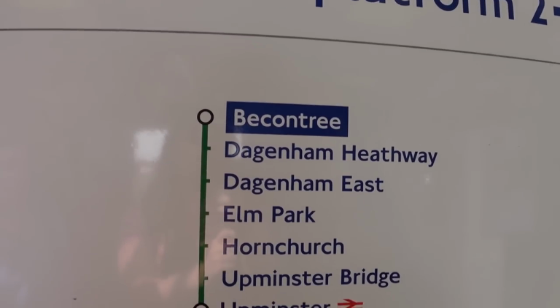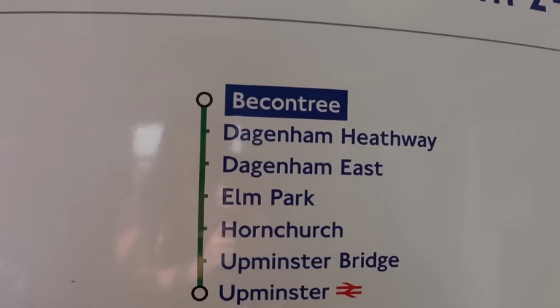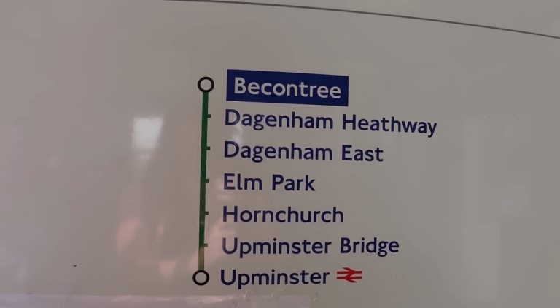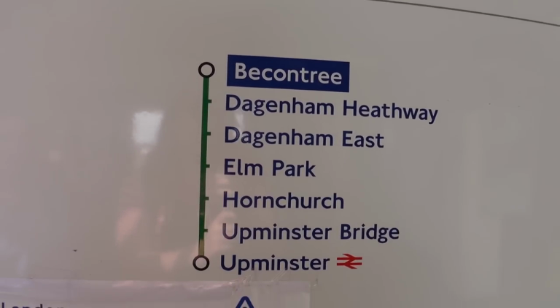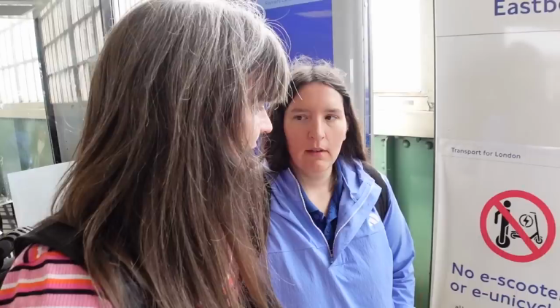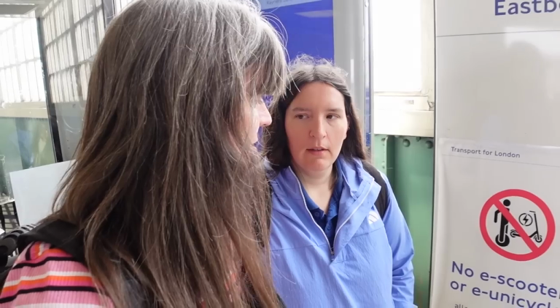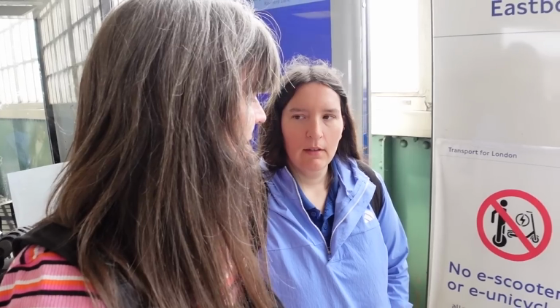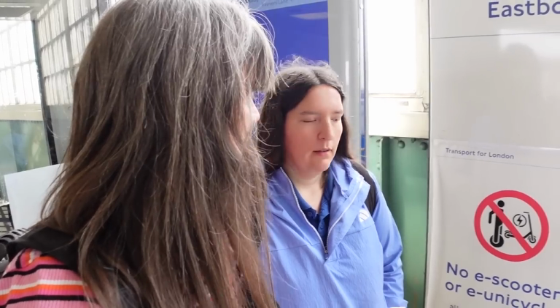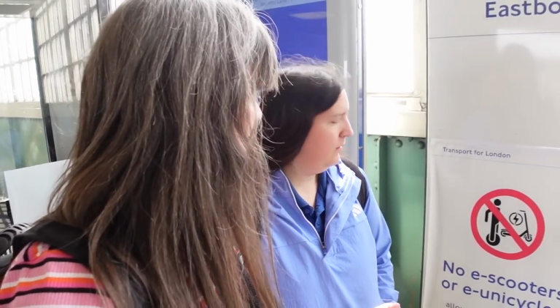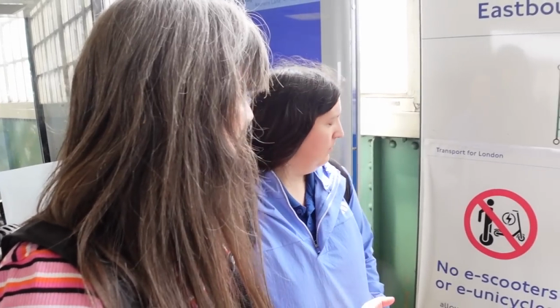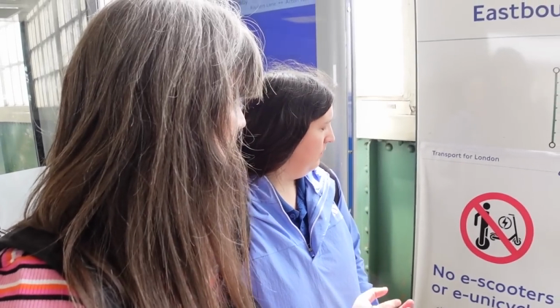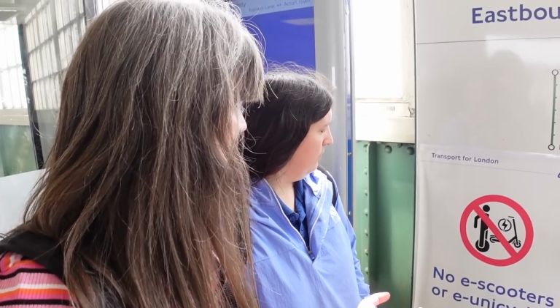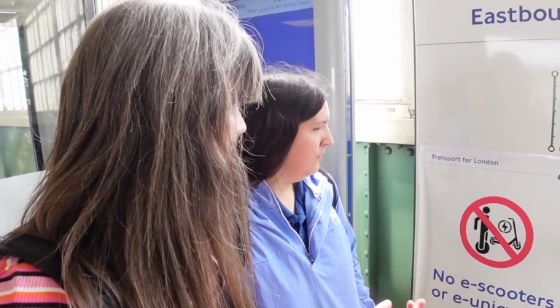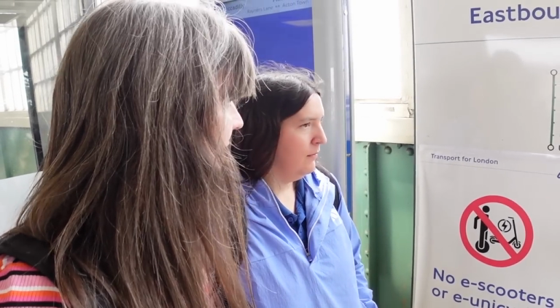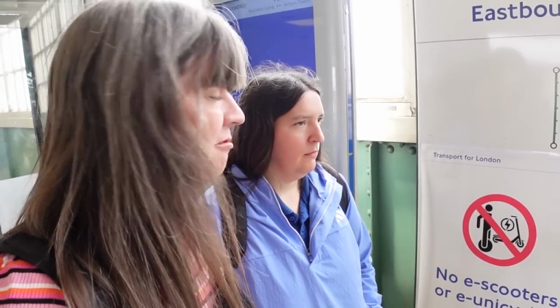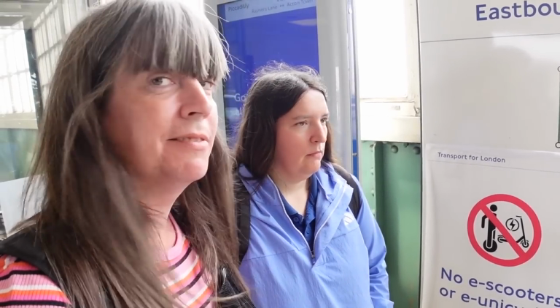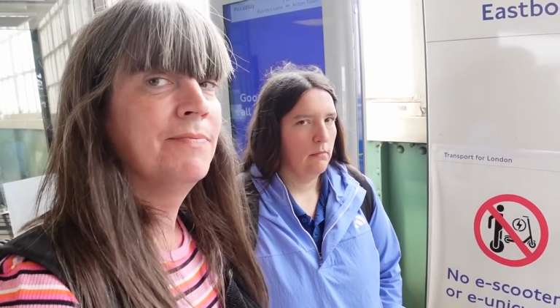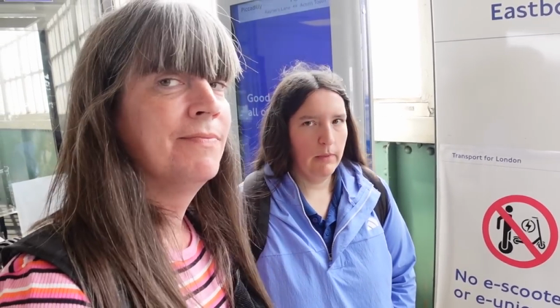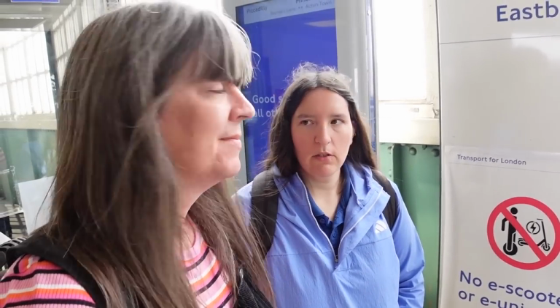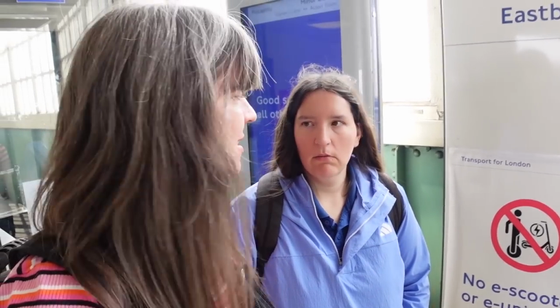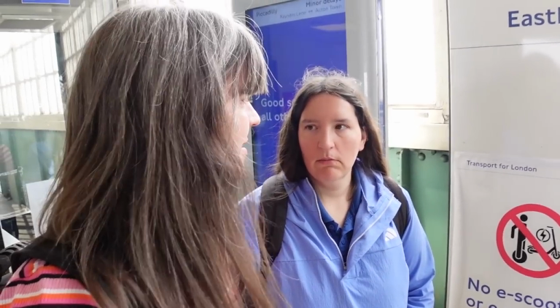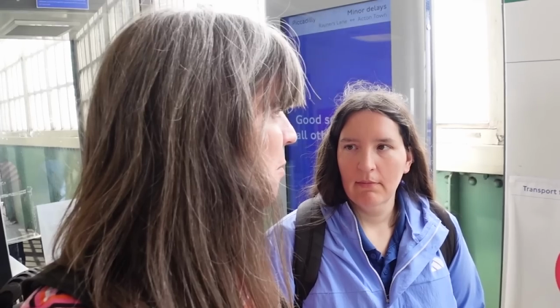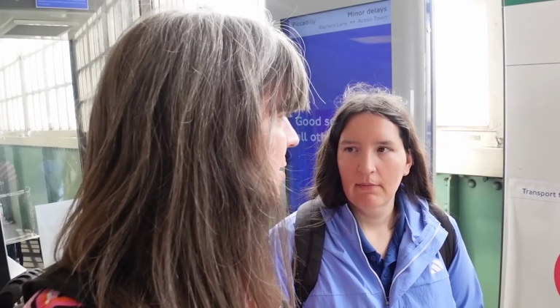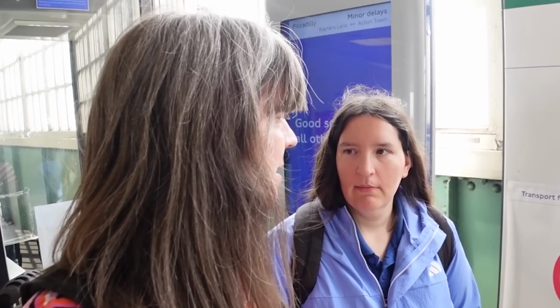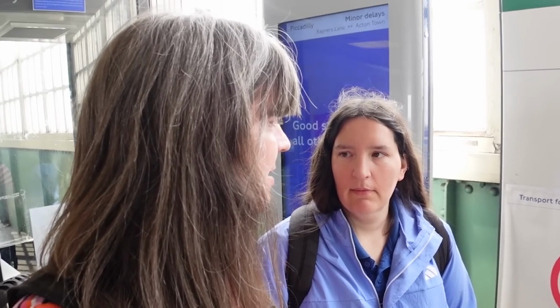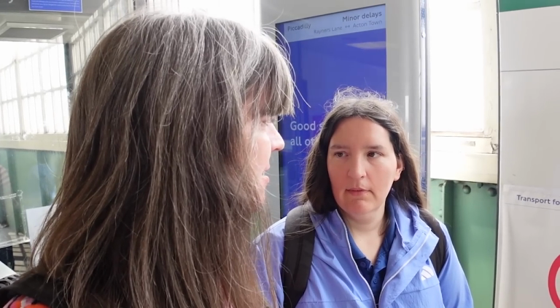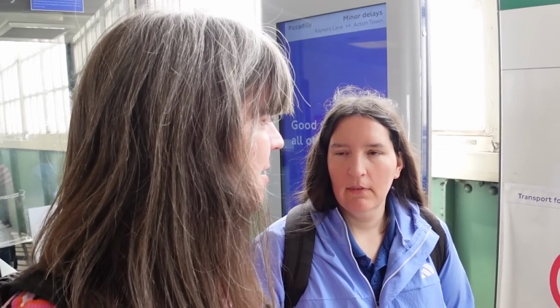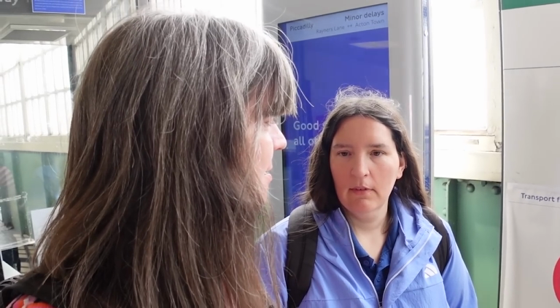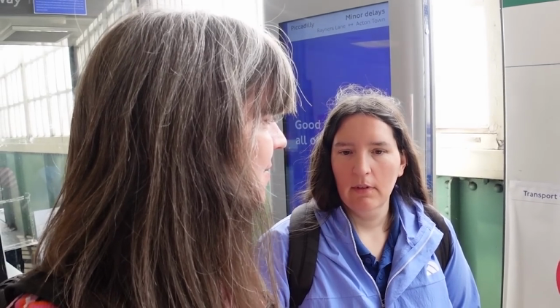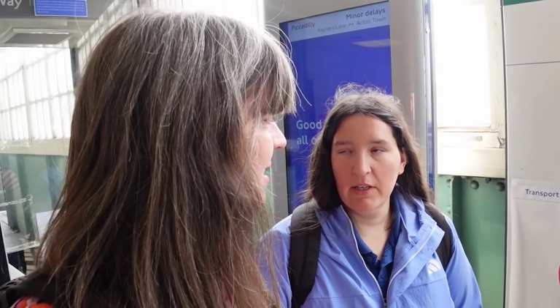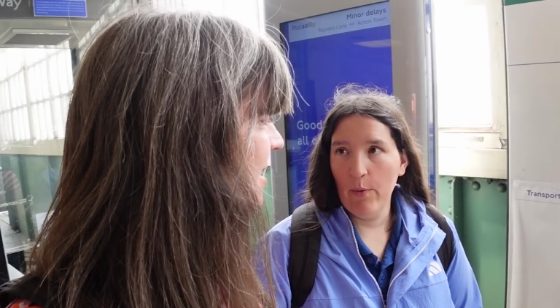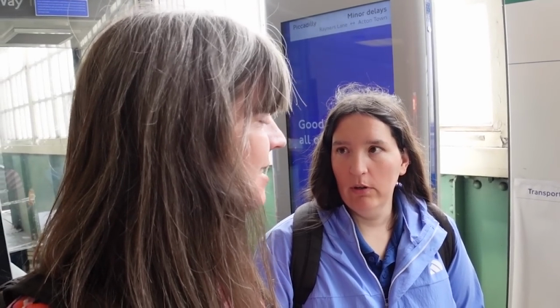We can bring a unicycle as long as it's not electric. Why do we not have a unicycle? Let's get one.